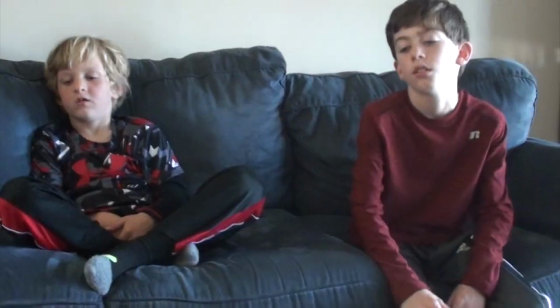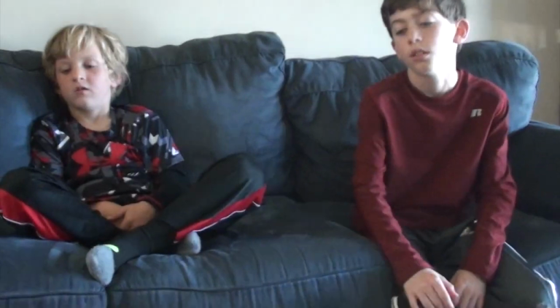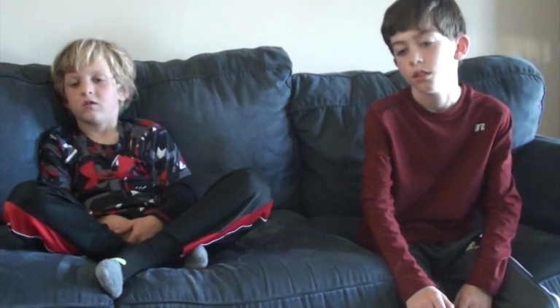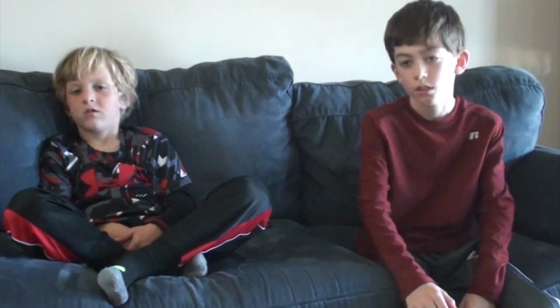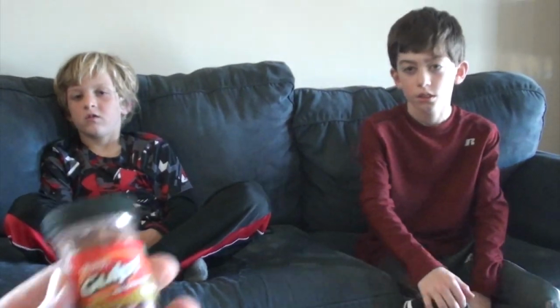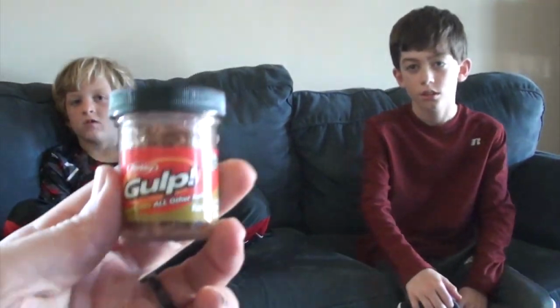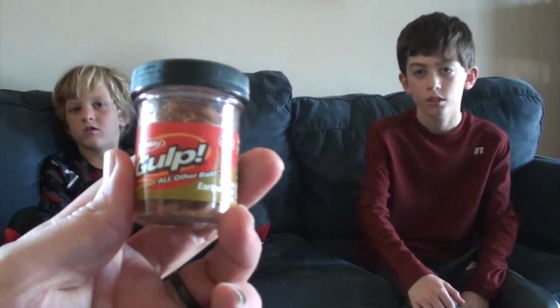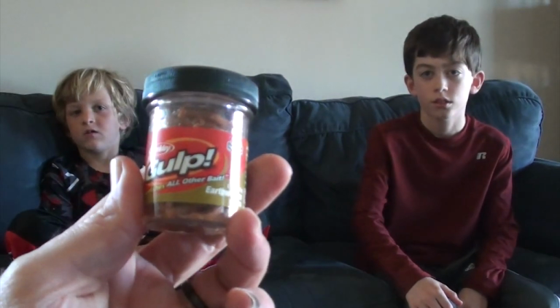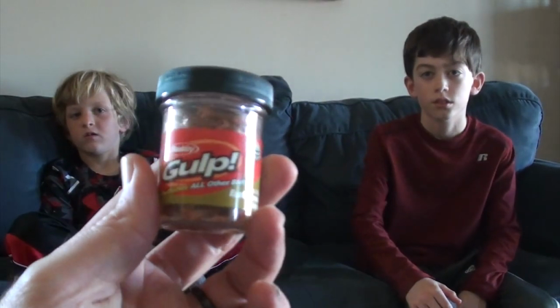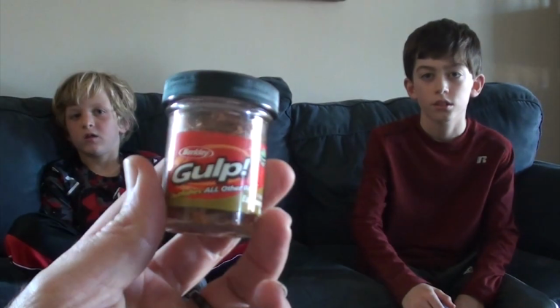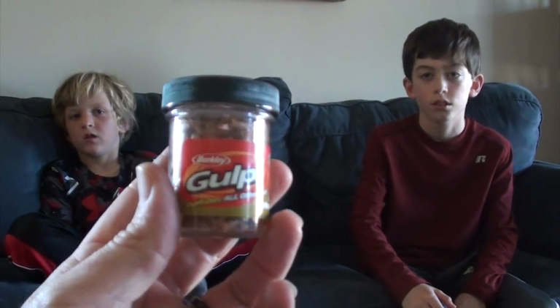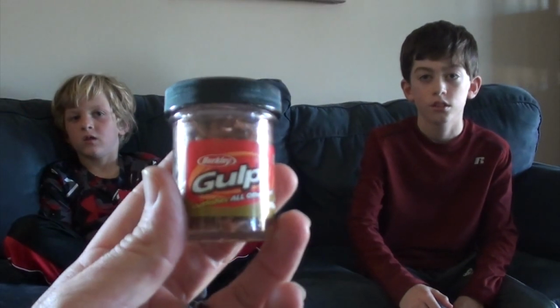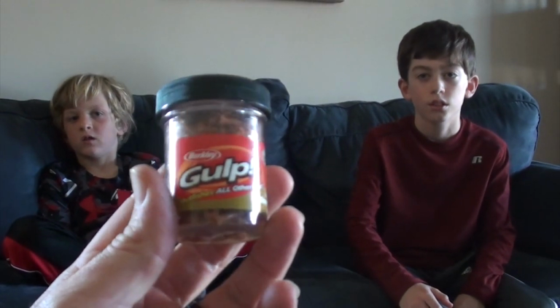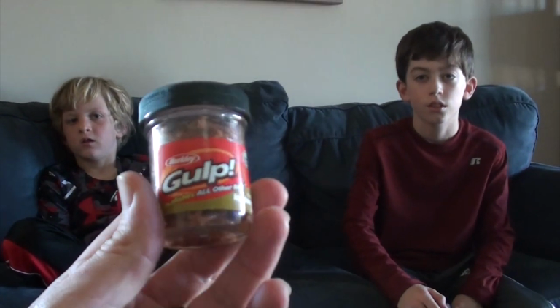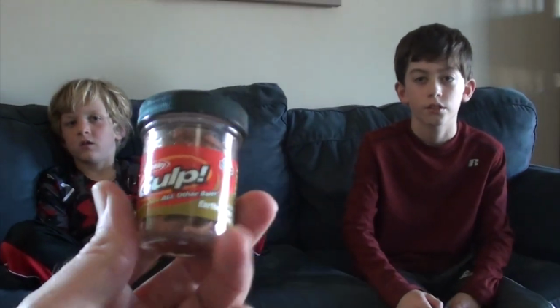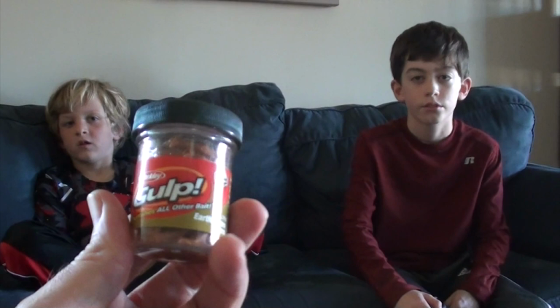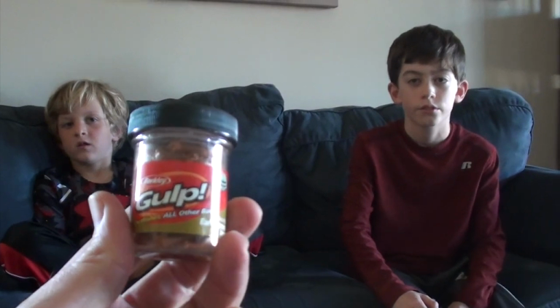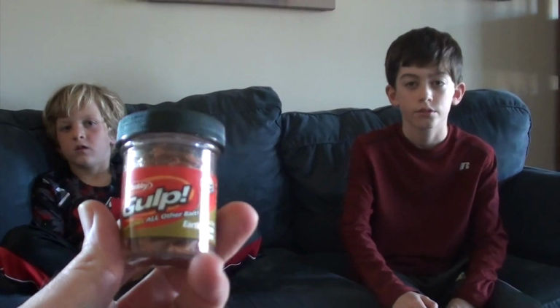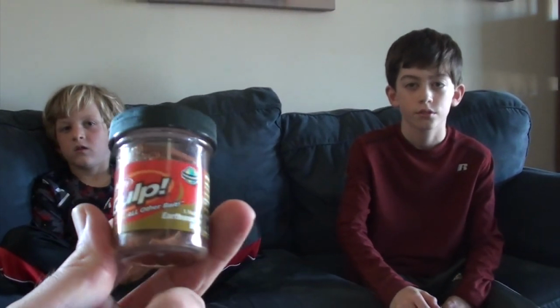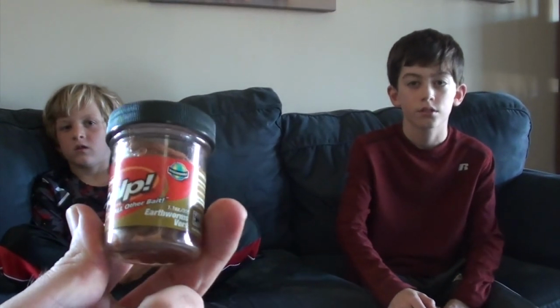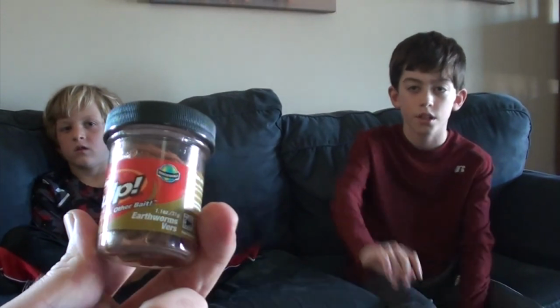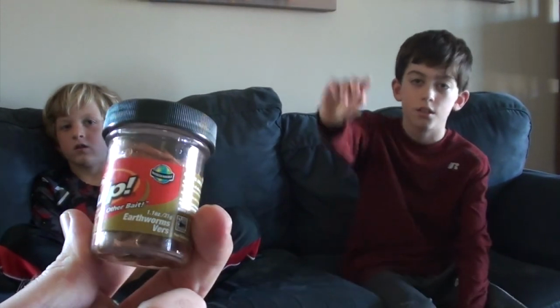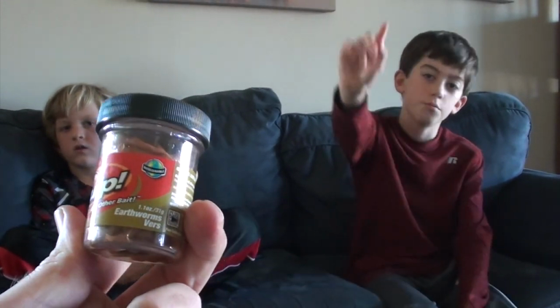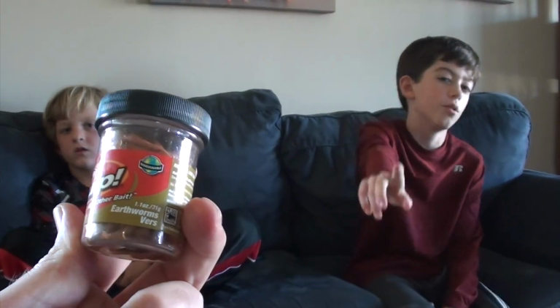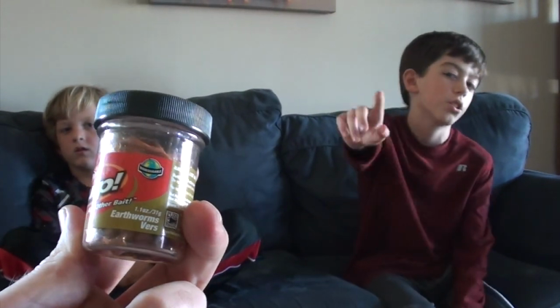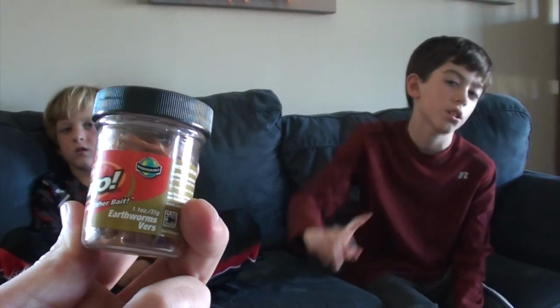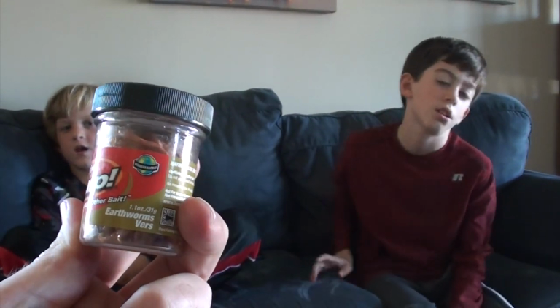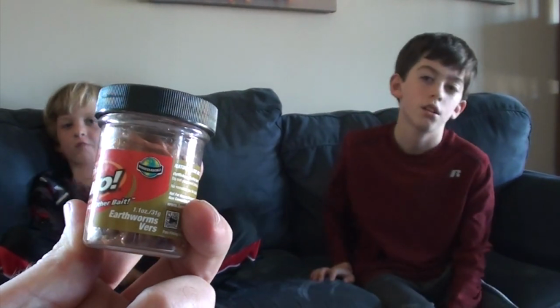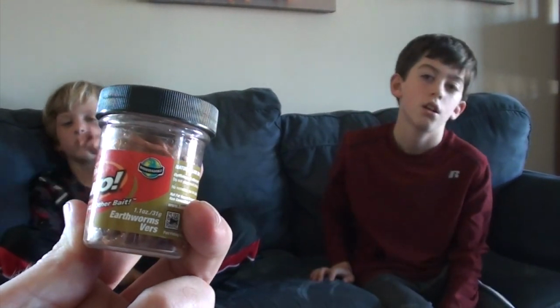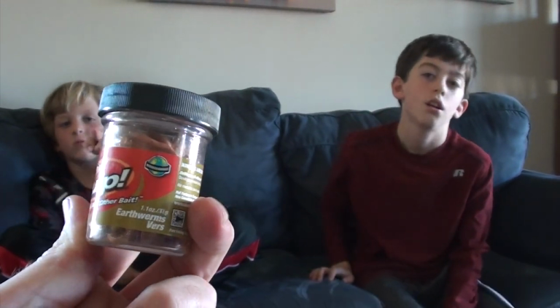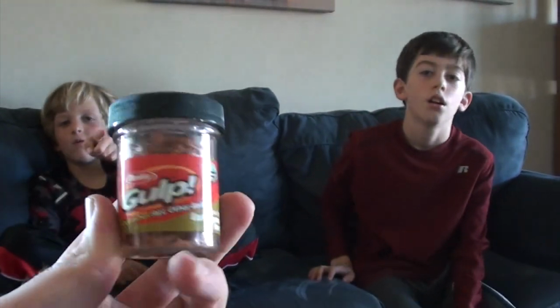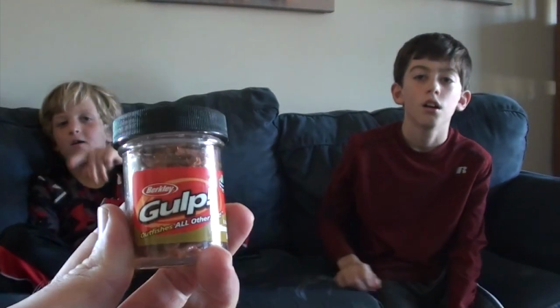I just bought these, they're fake worms, they're called Gulp! Those were my worms — earthworms? Yeah, those were worms.